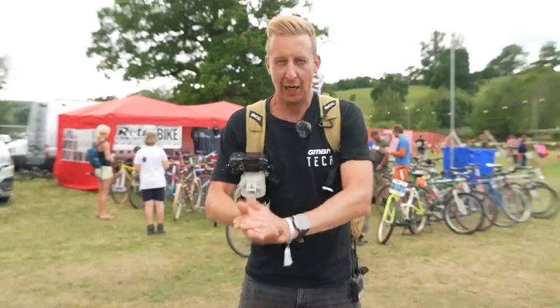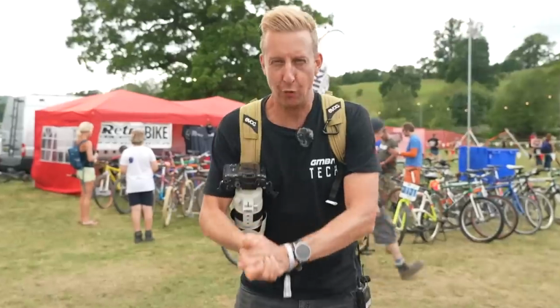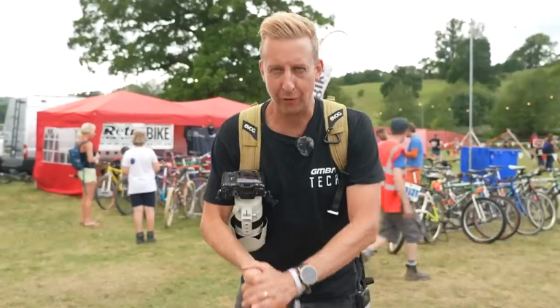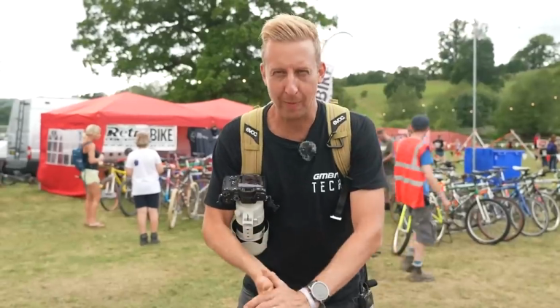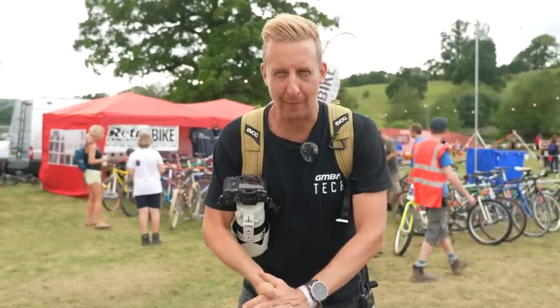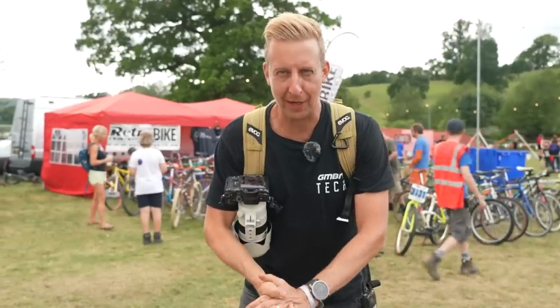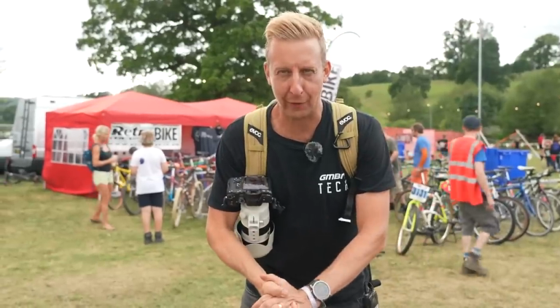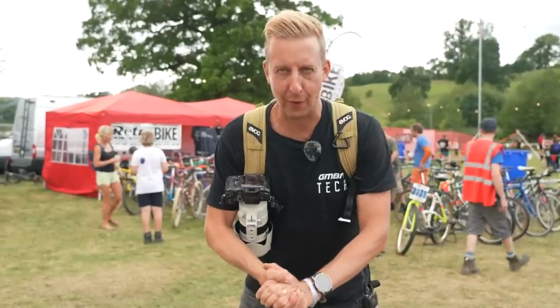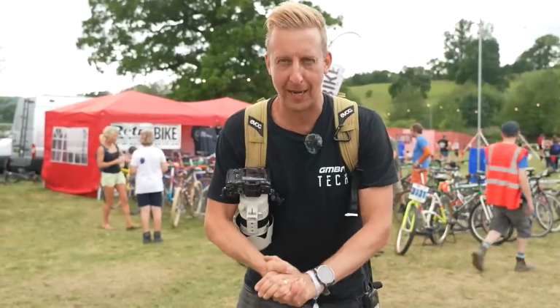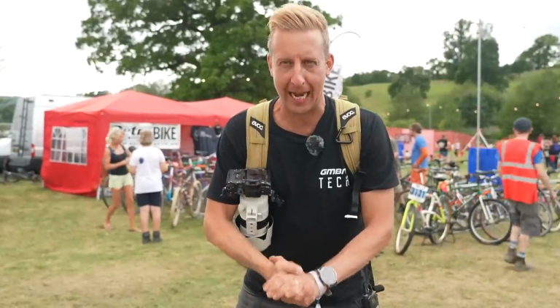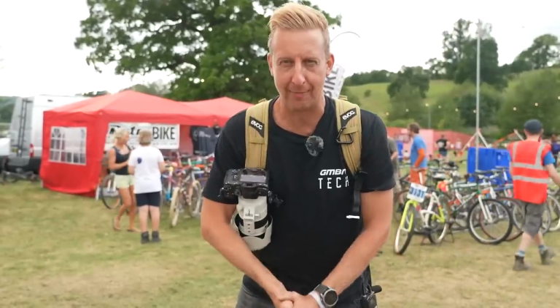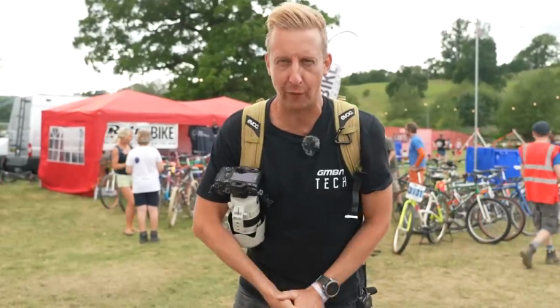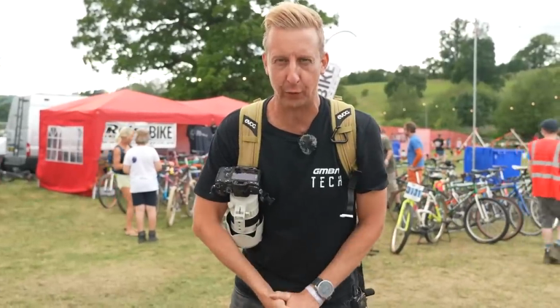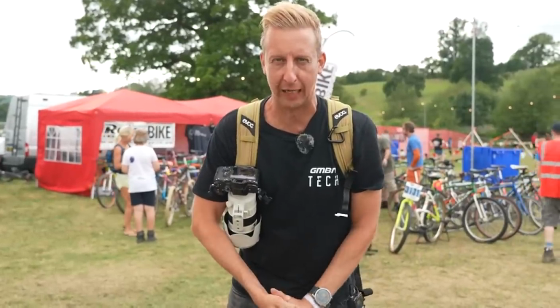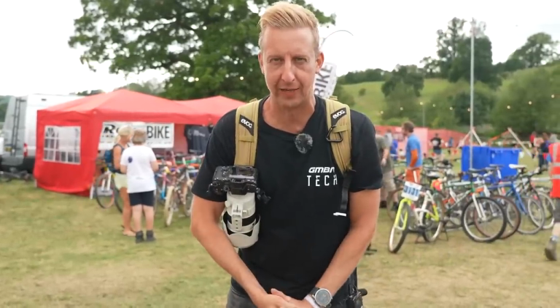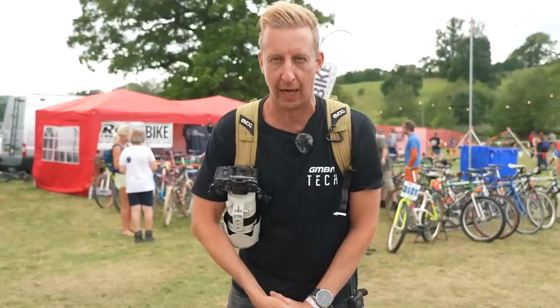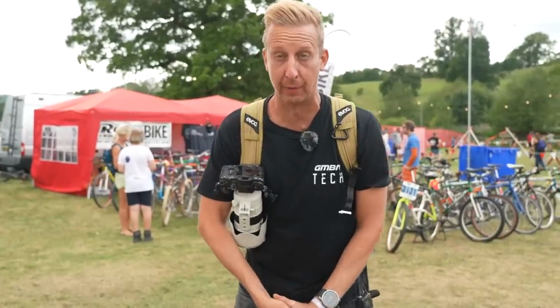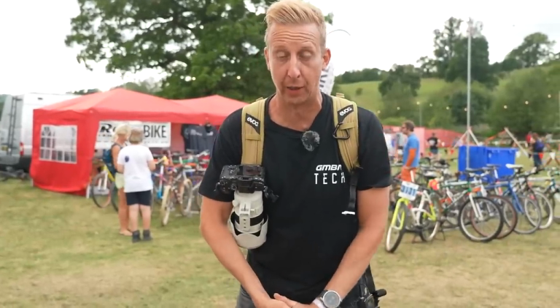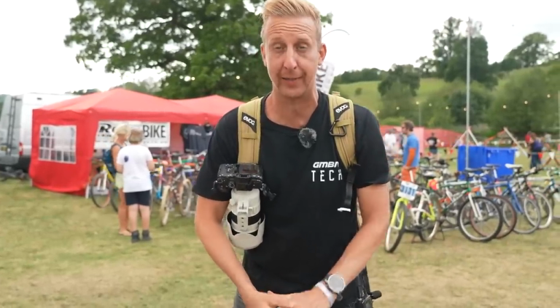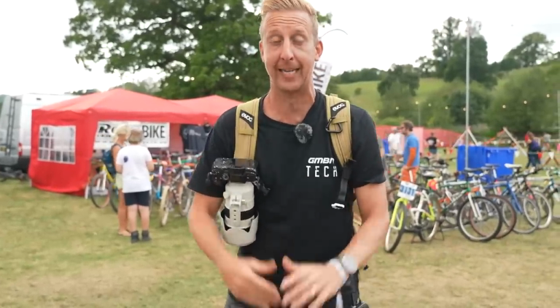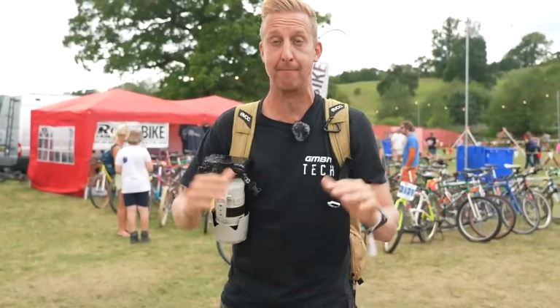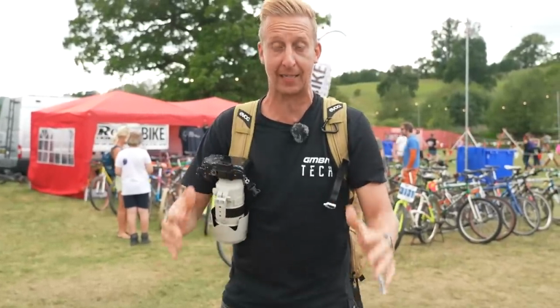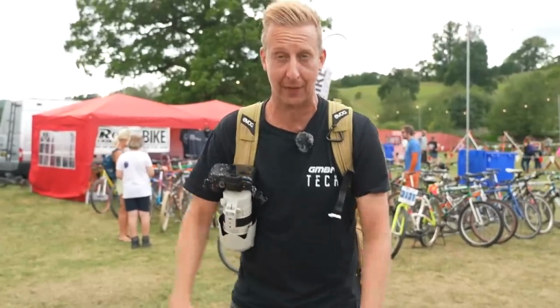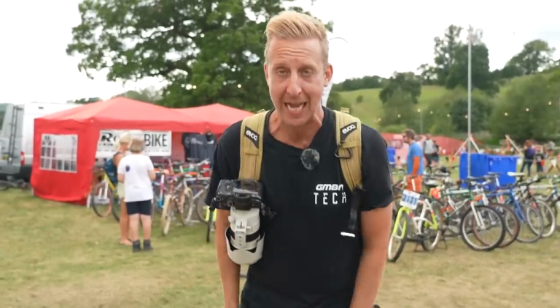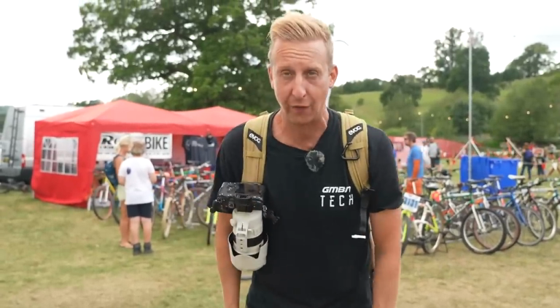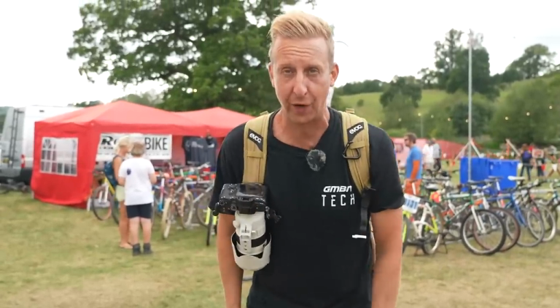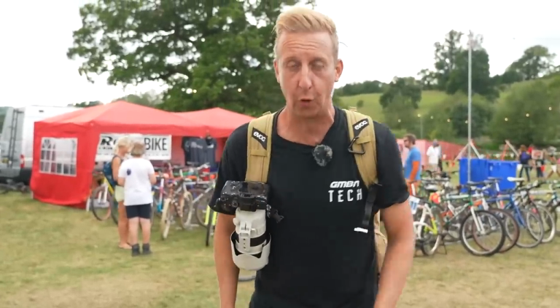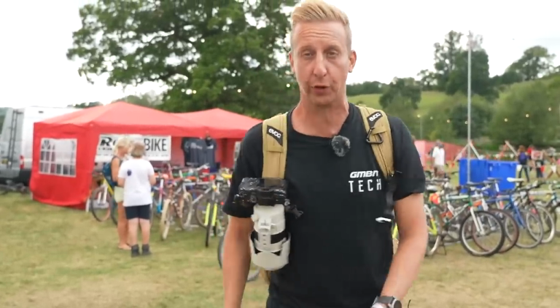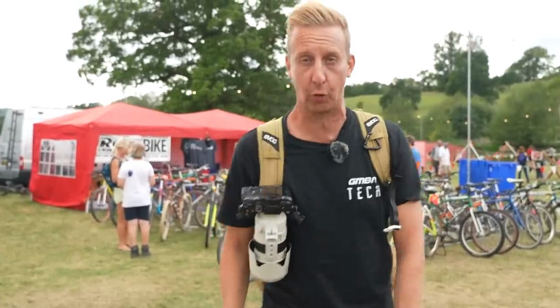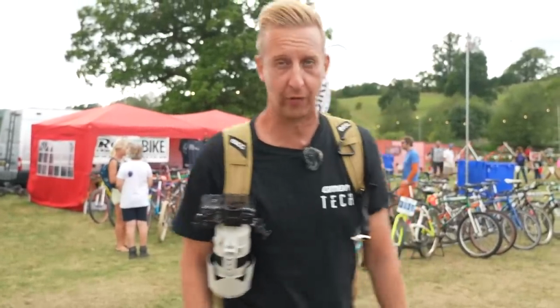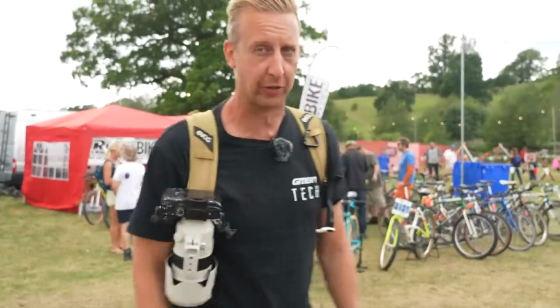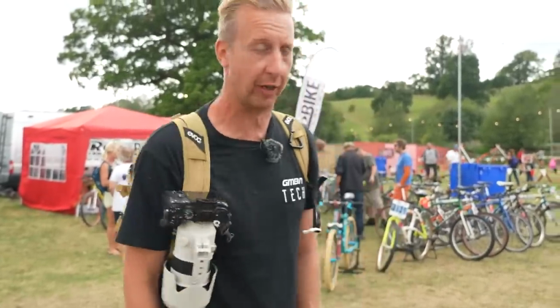Hello retro mountain bike lovers. I'm here at the Malvern Hills Classic and I'm going to go and geek out massively and find all the coolest retro stuff.